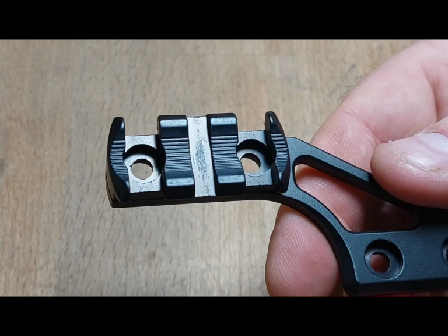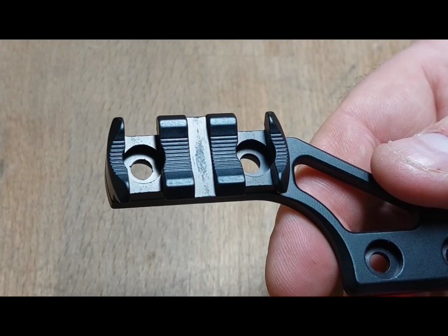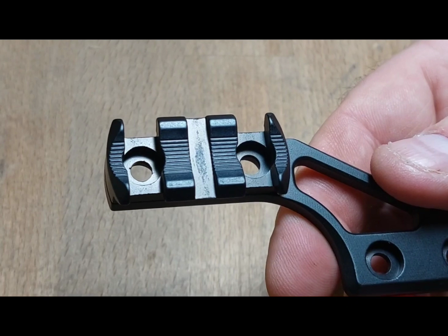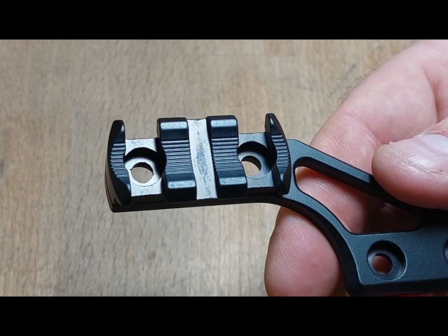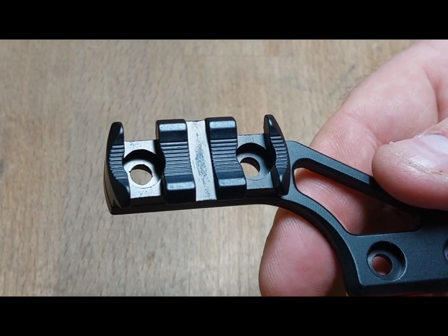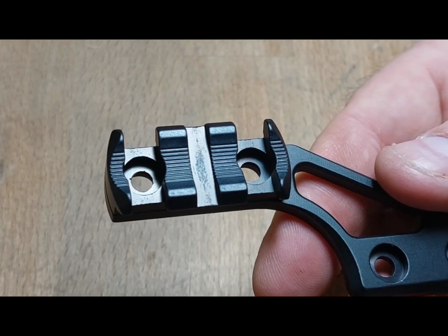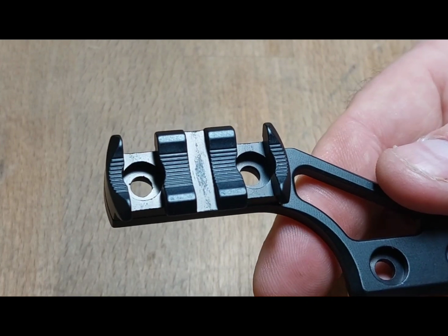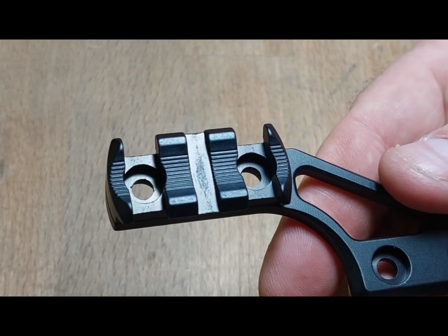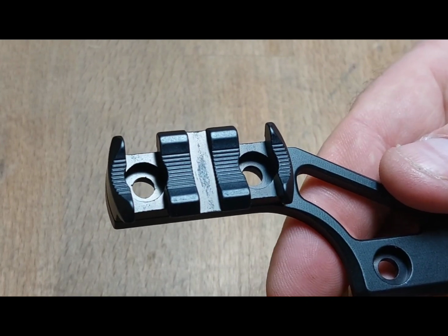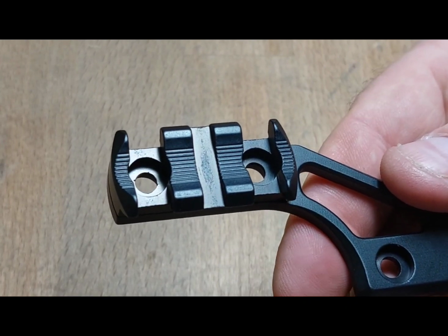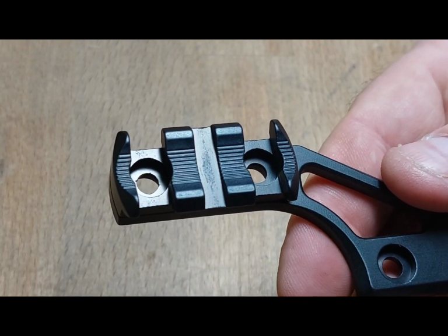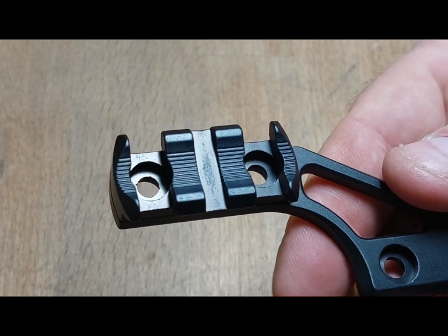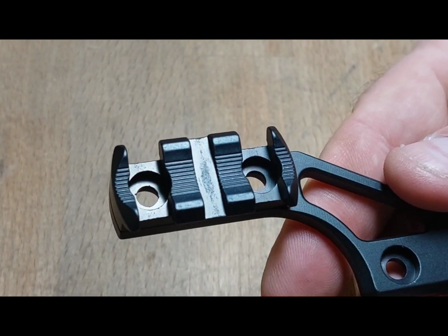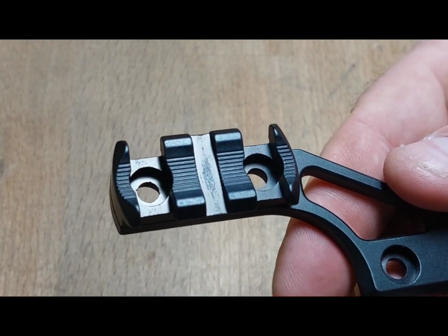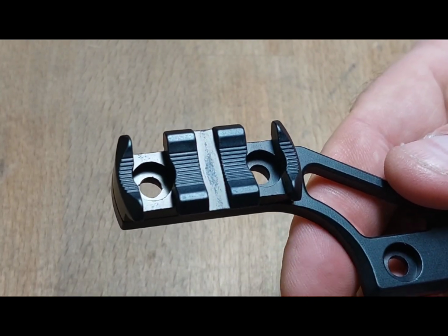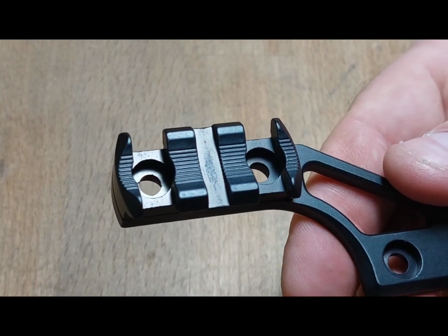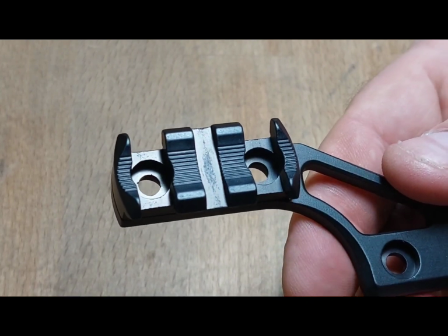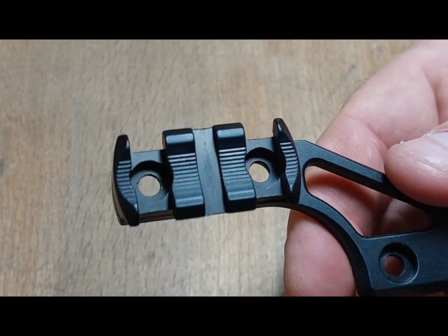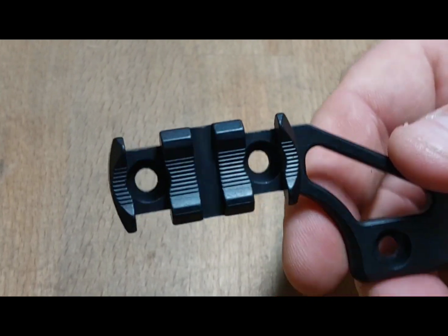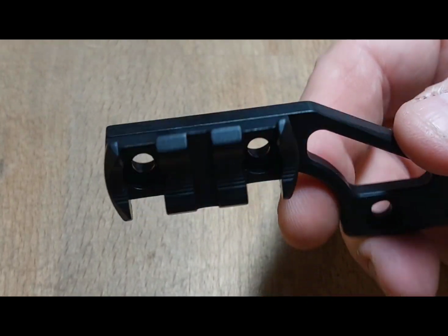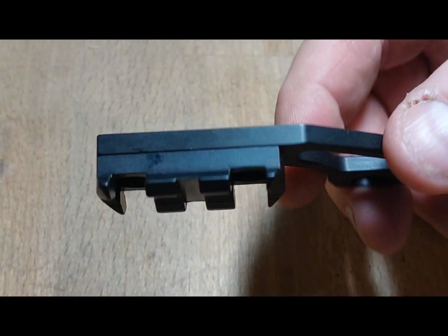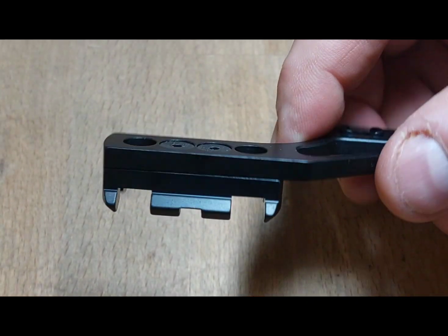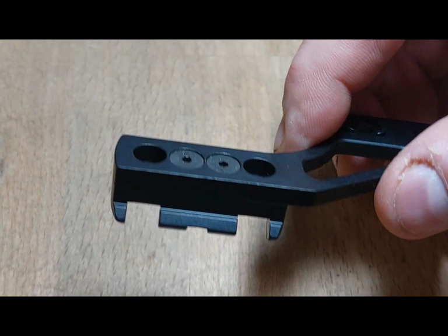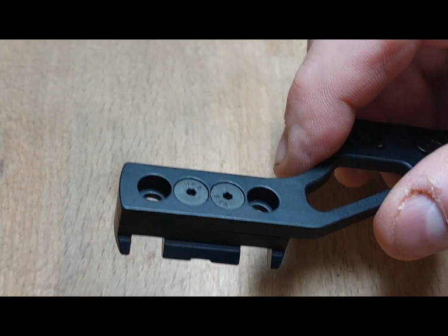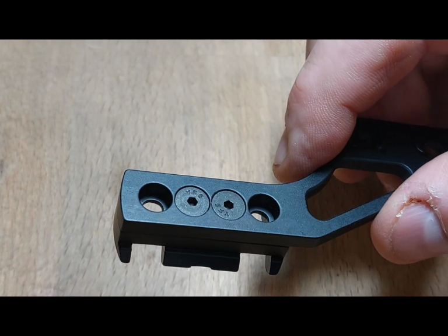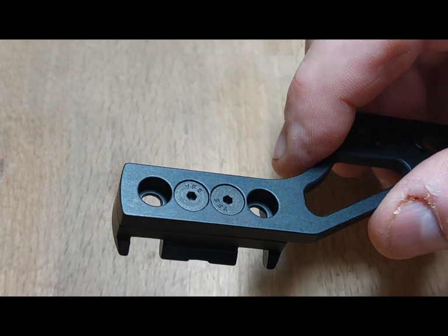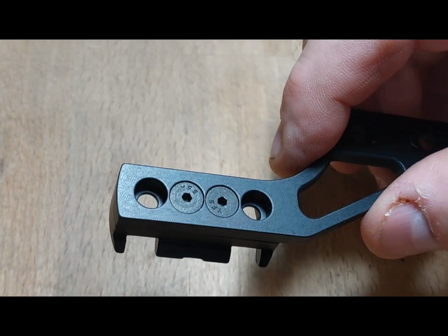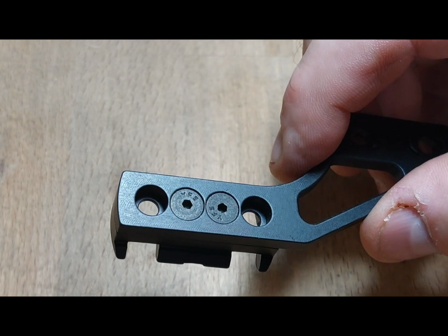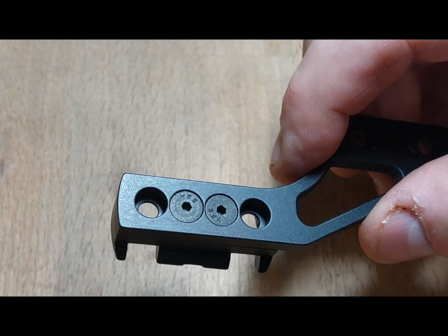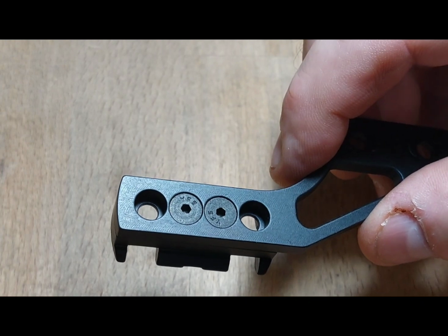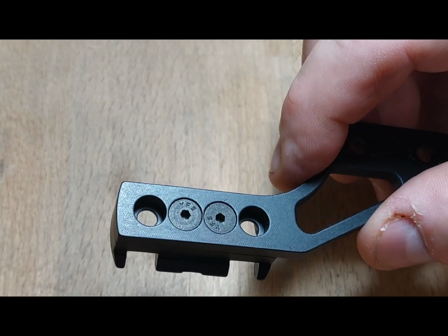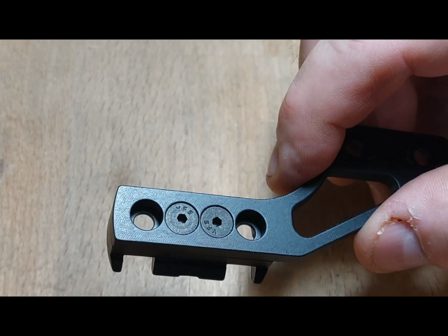Once the rail is attached, it should look something like this. If you flip it over, you will see that the screws are flush to the back.